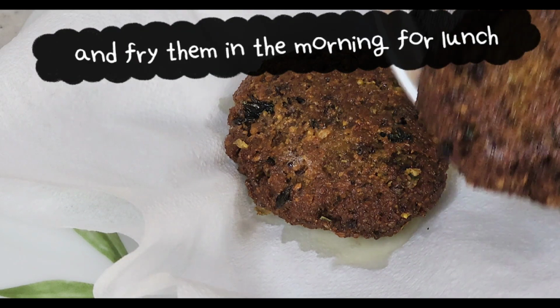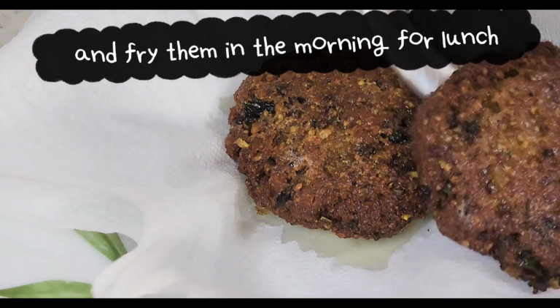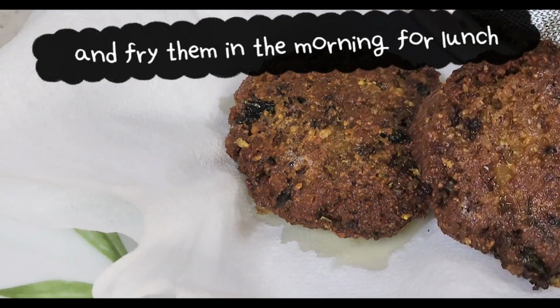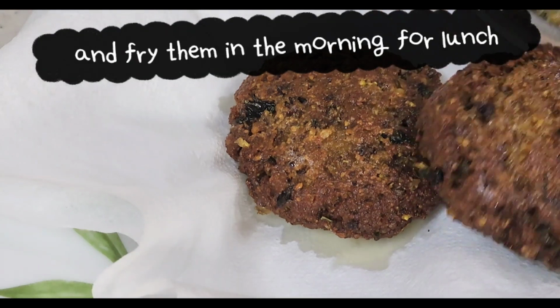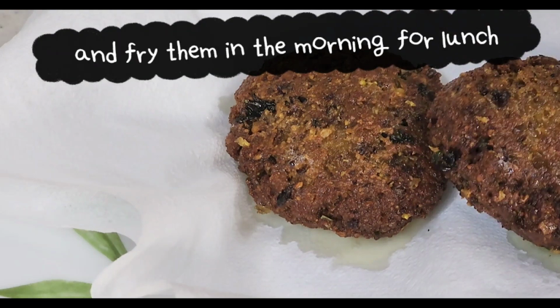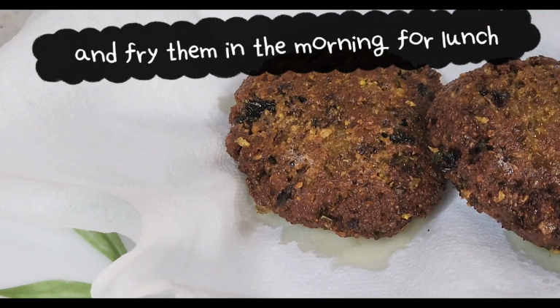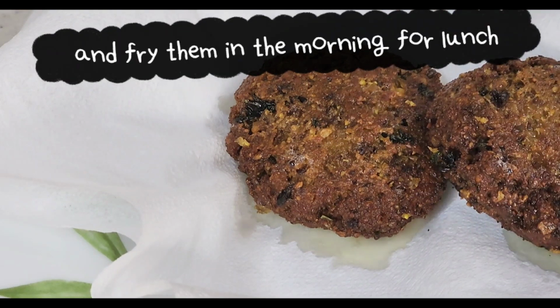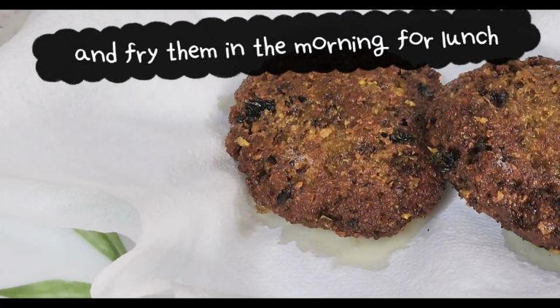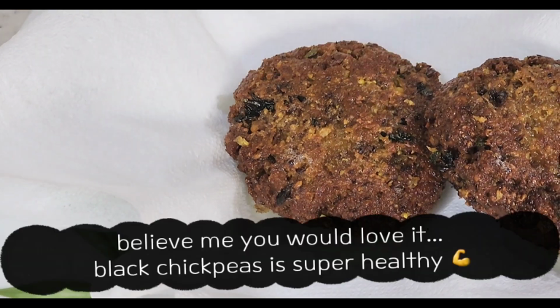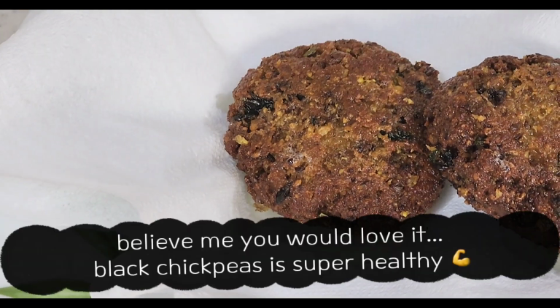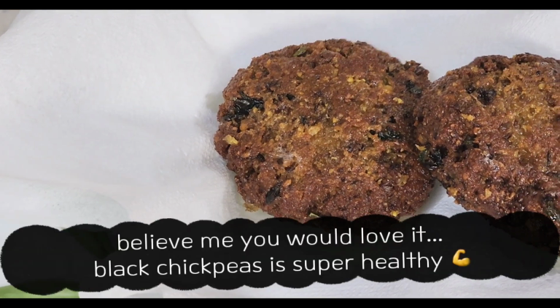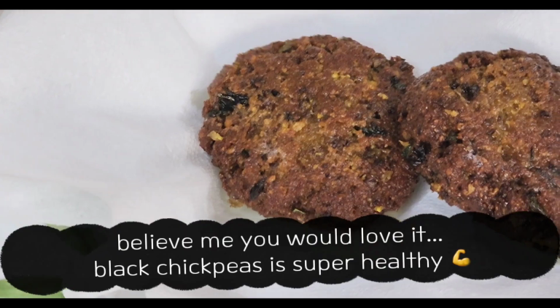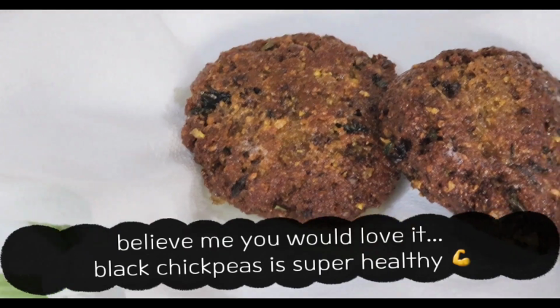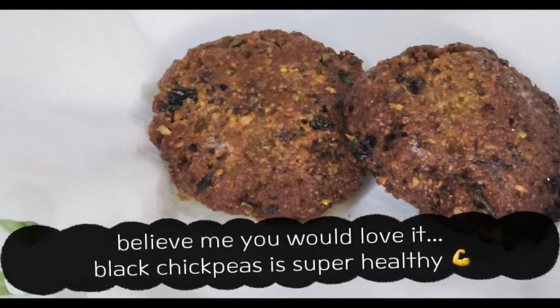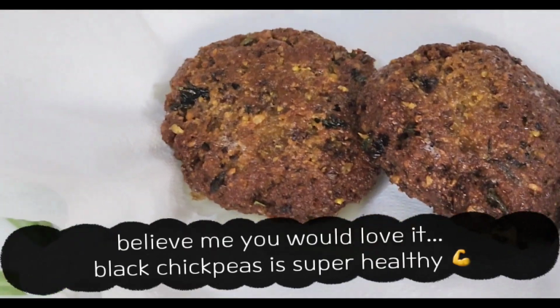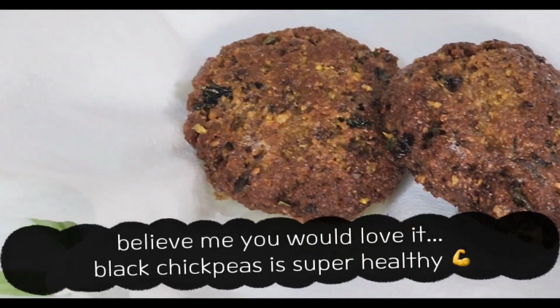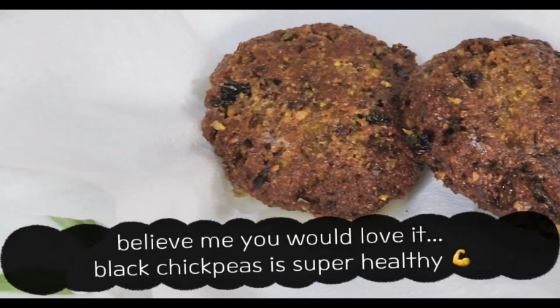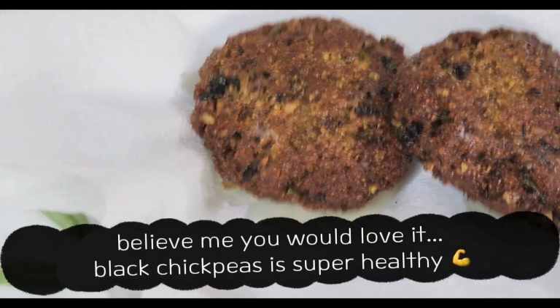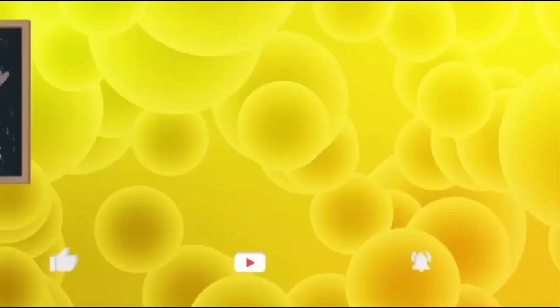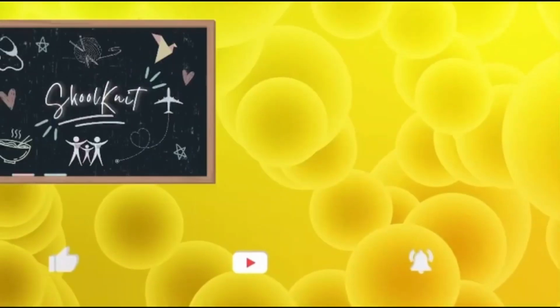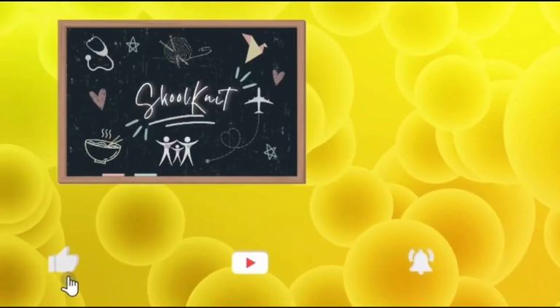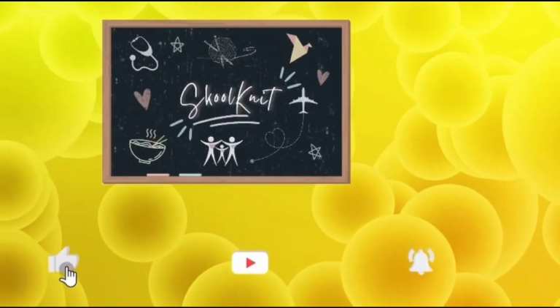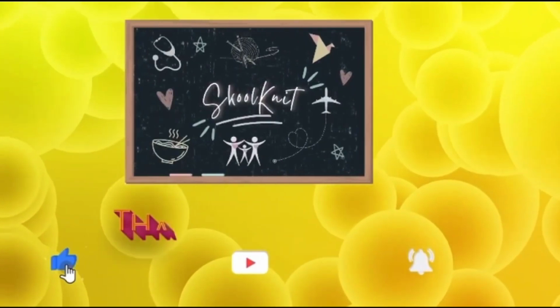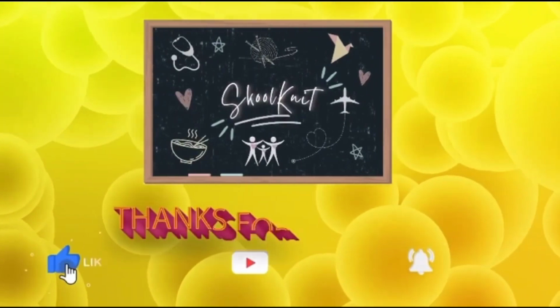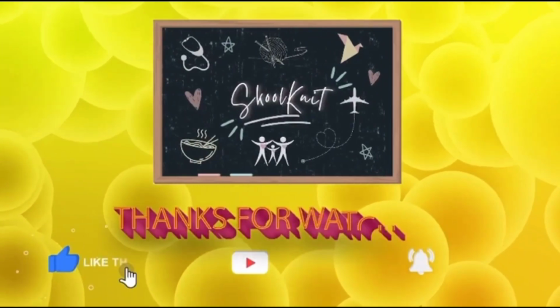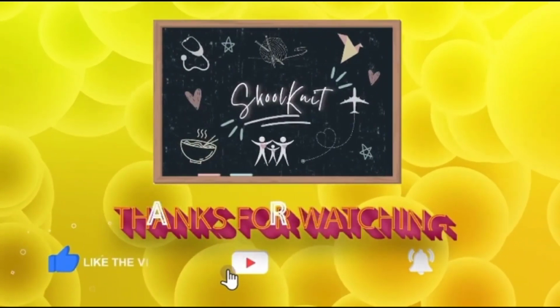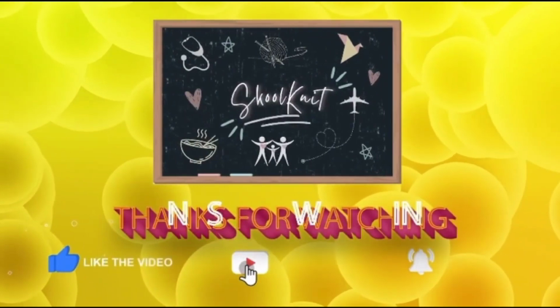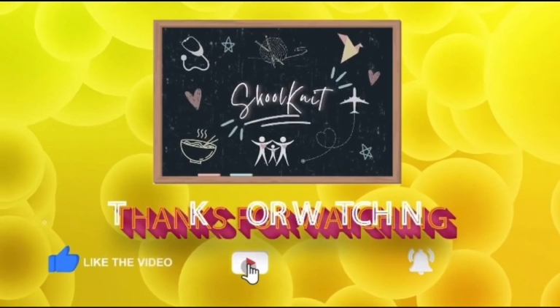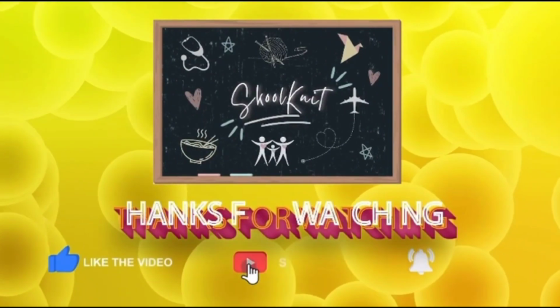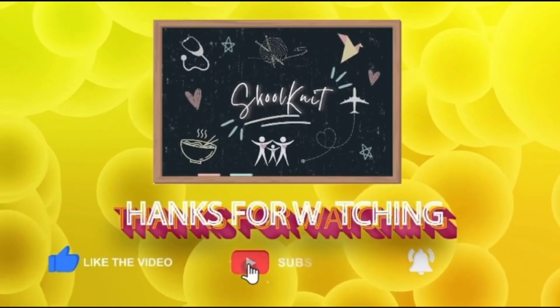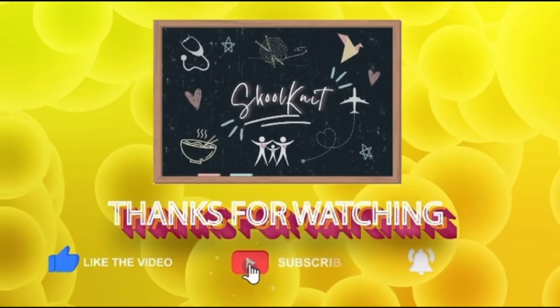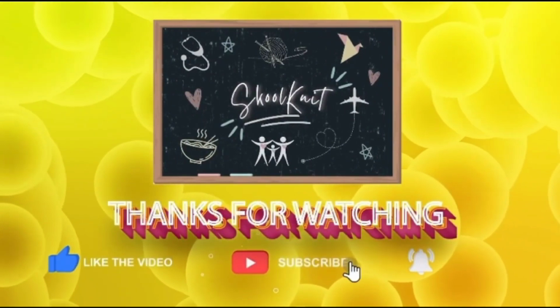You can eat it in bread or you can grill it. So meet you in the next video. Thank you!